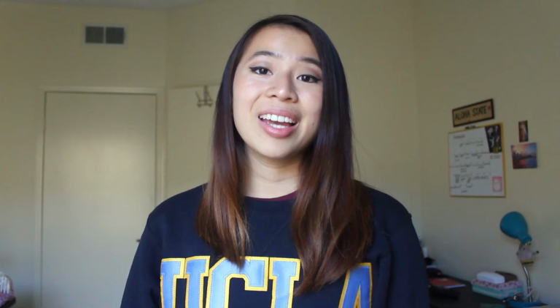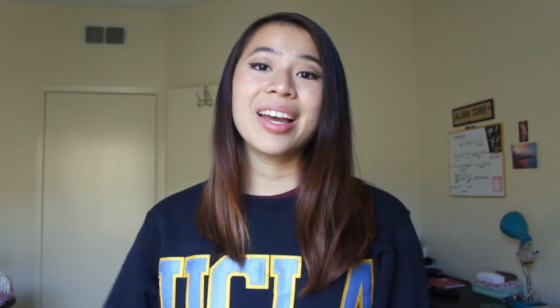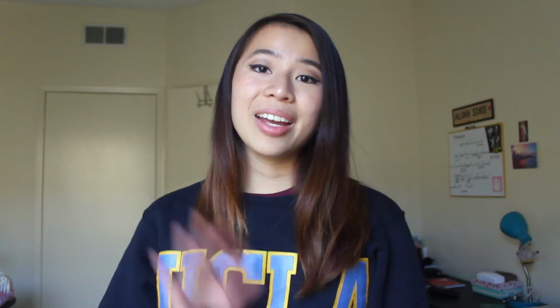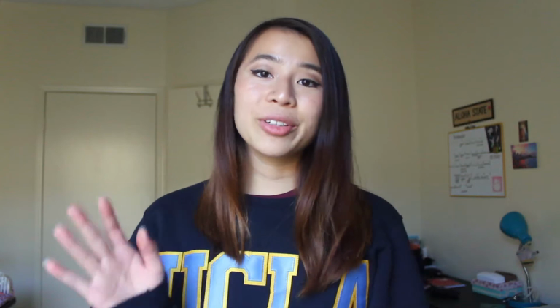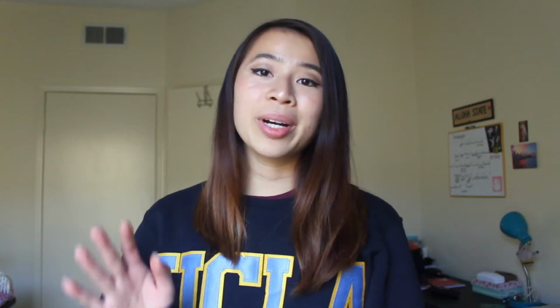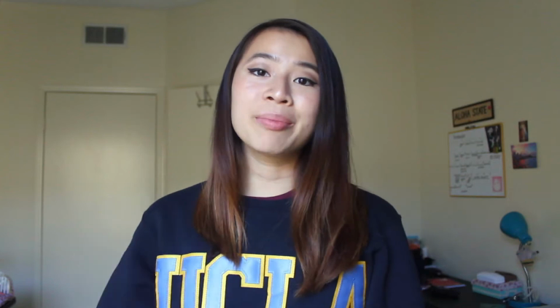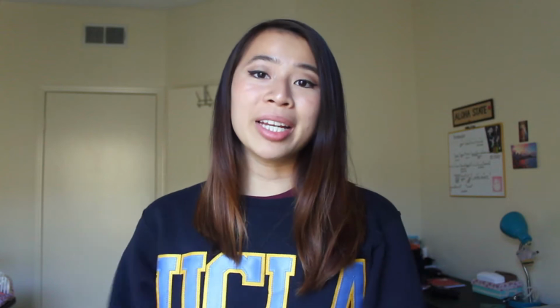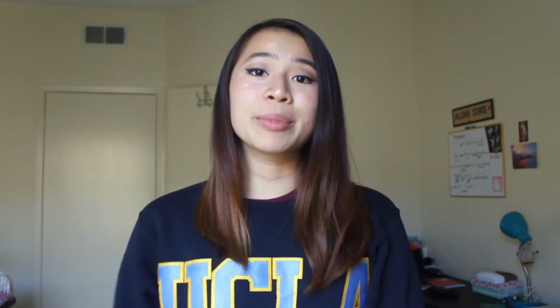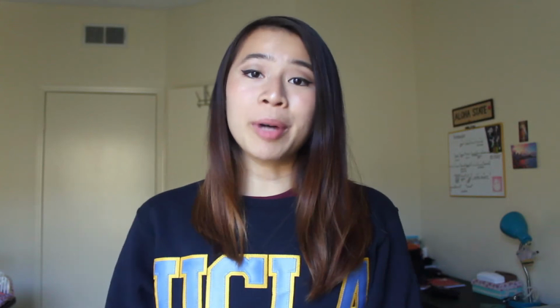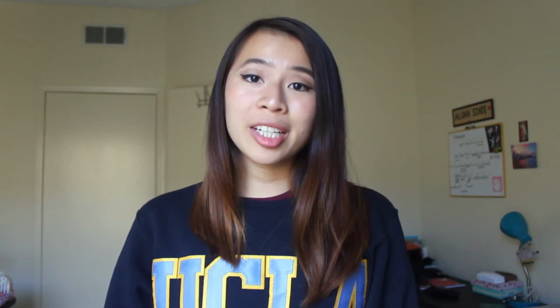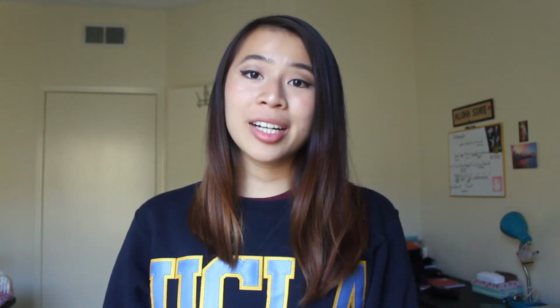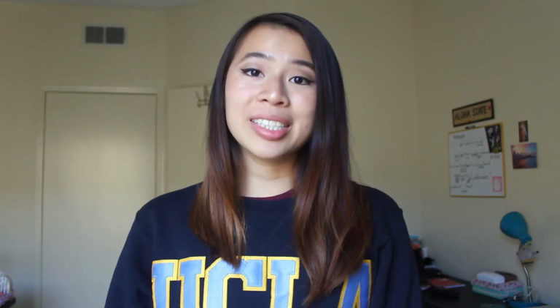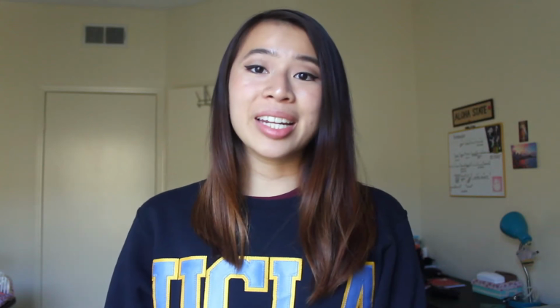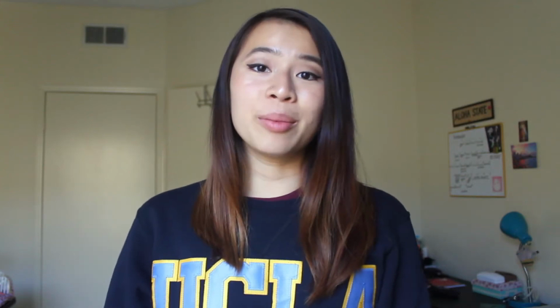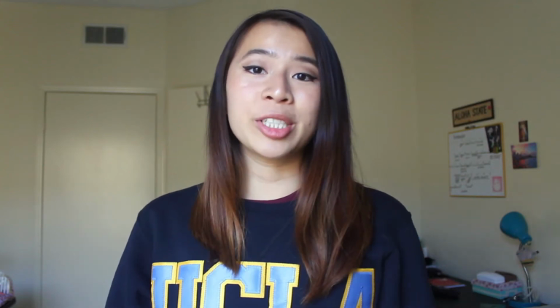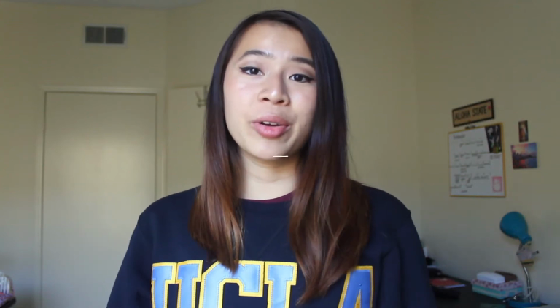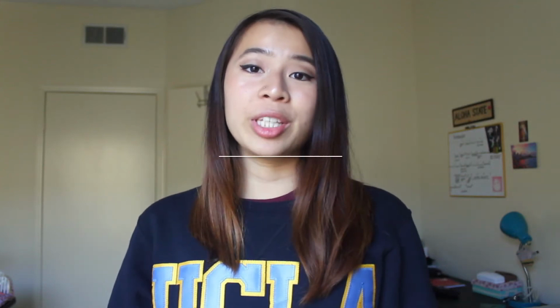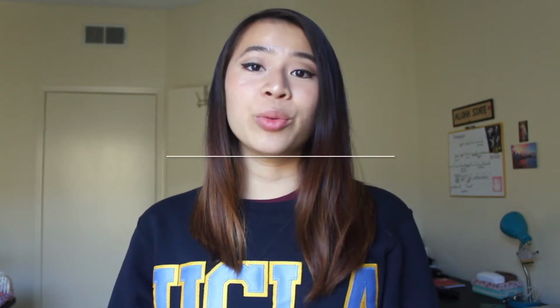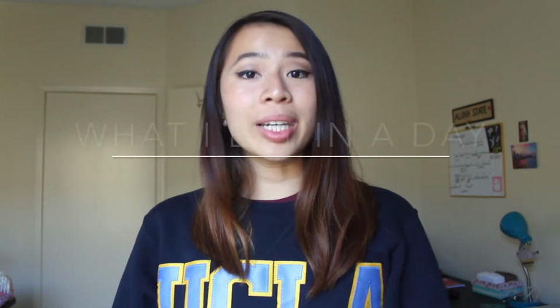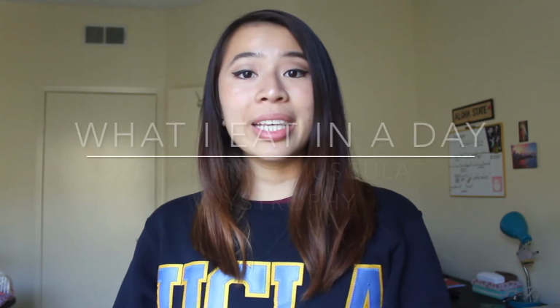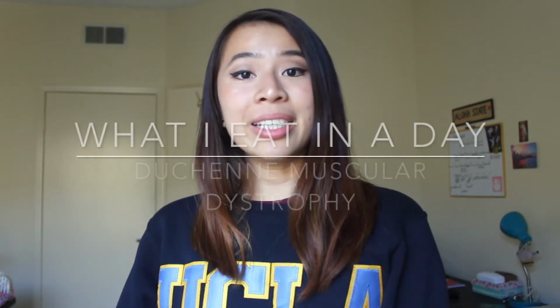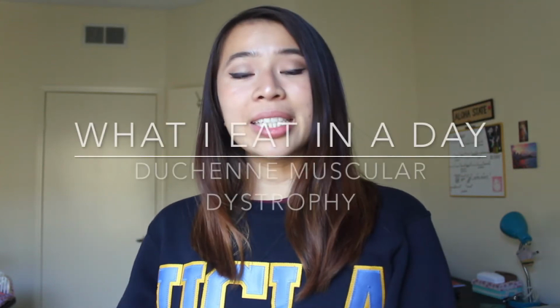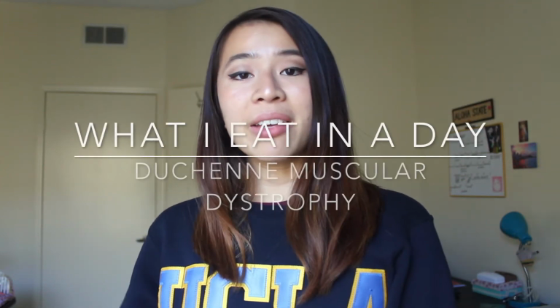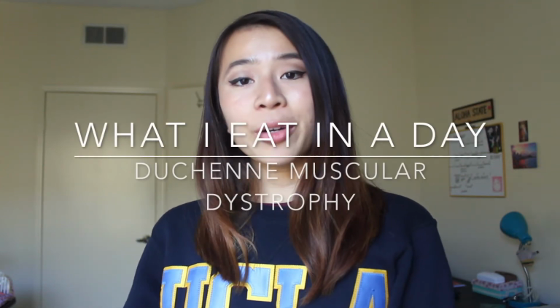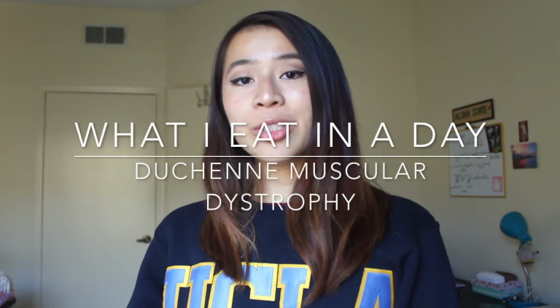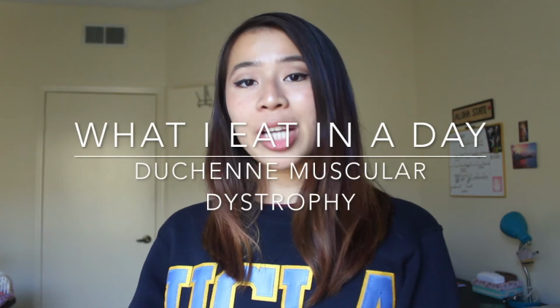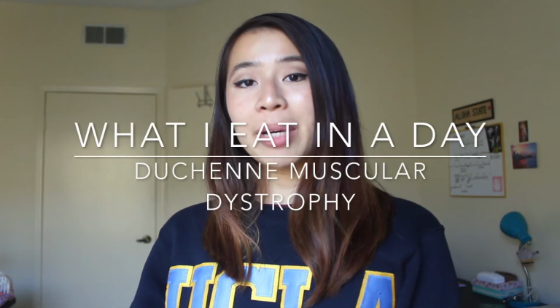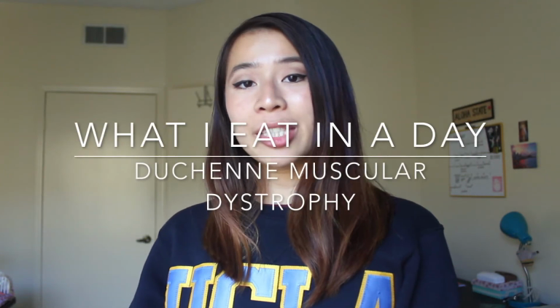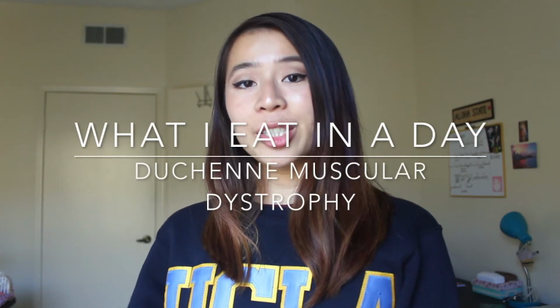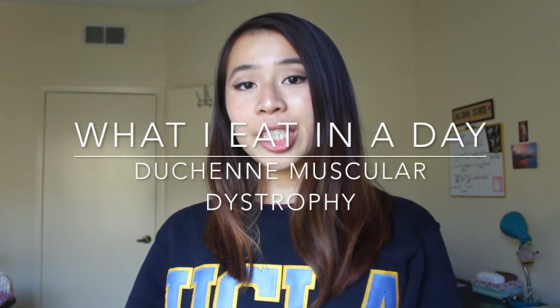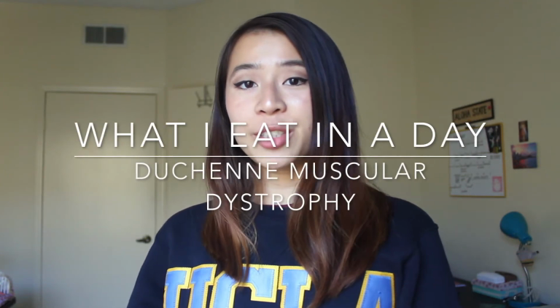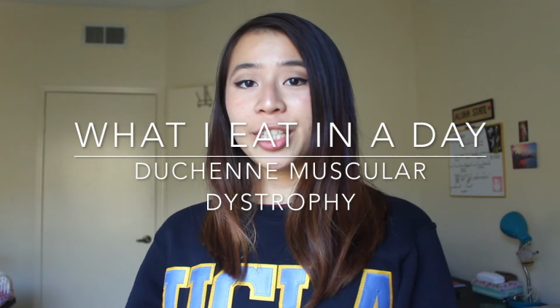Hey everyone, my name is Monica and today I'll be showing you what I eat in a day for Duchenne muscular dystrophy.